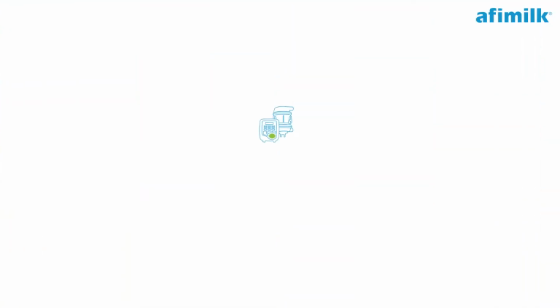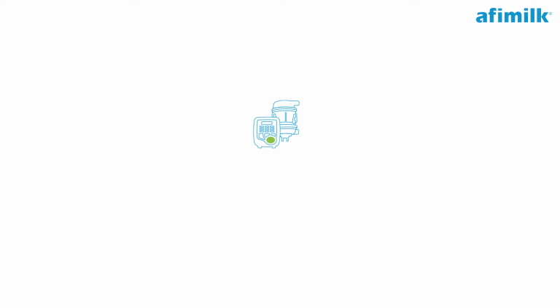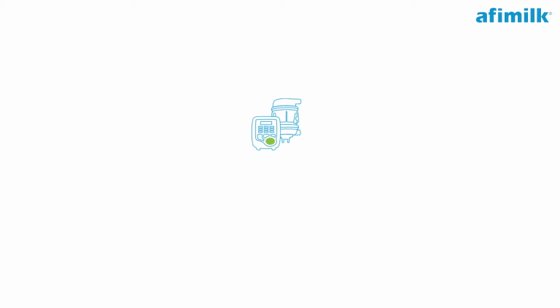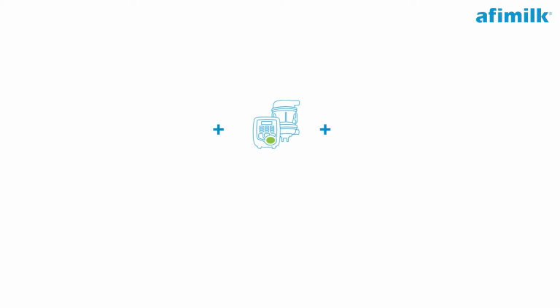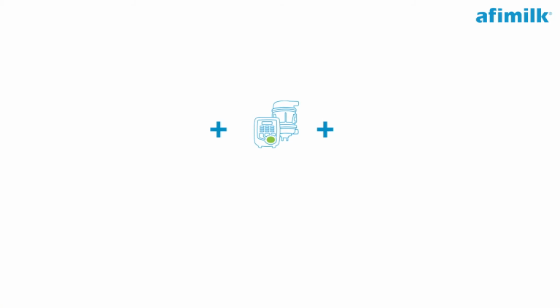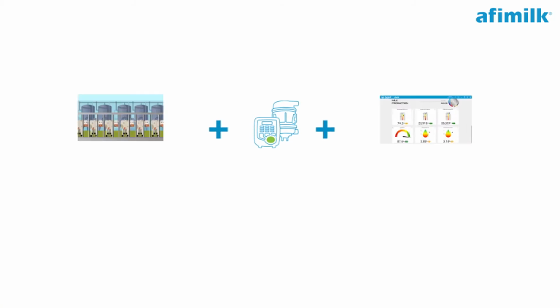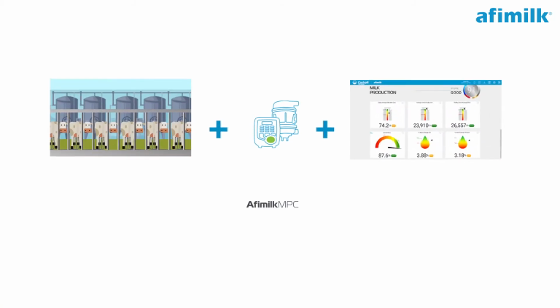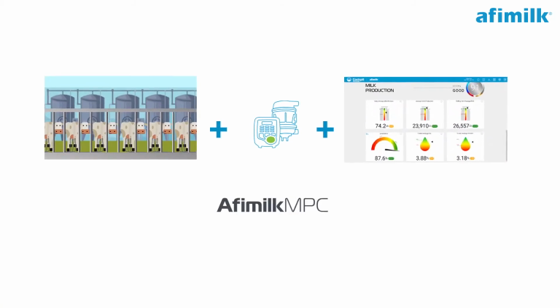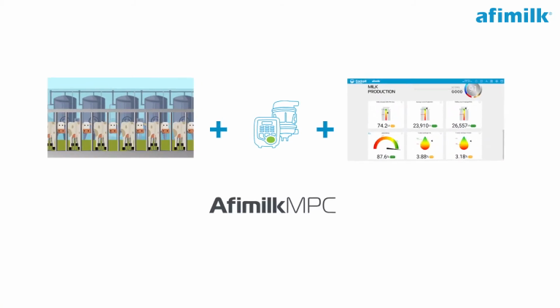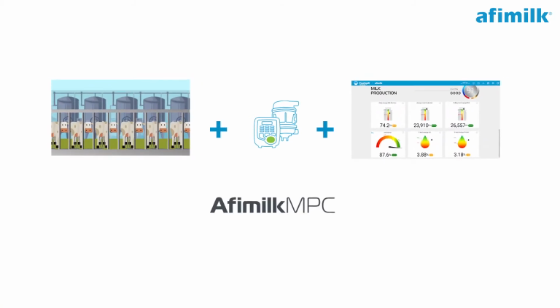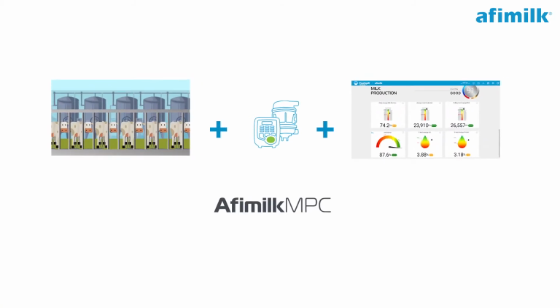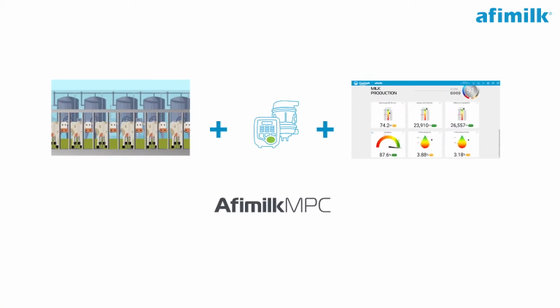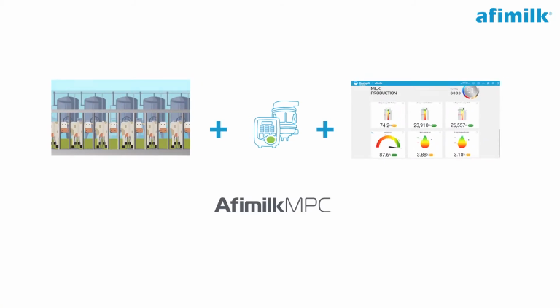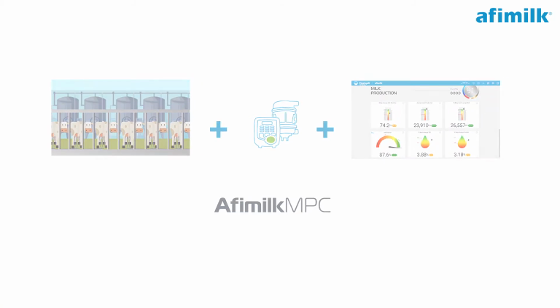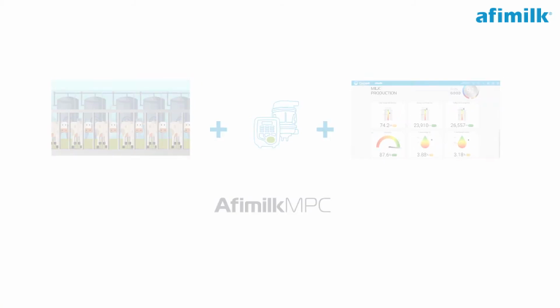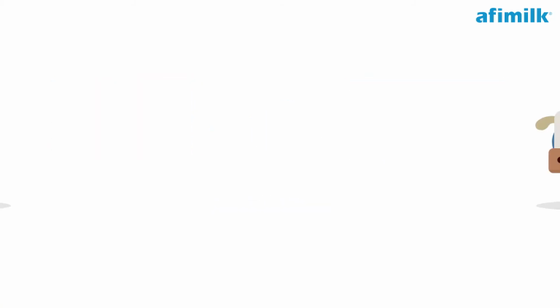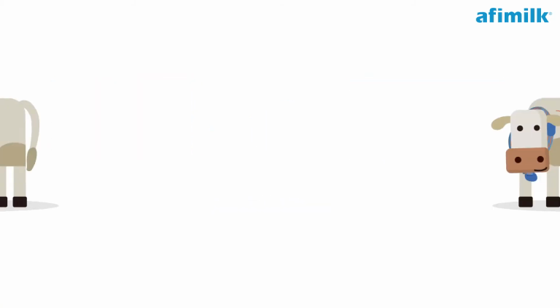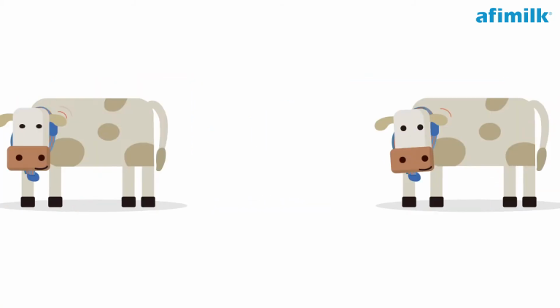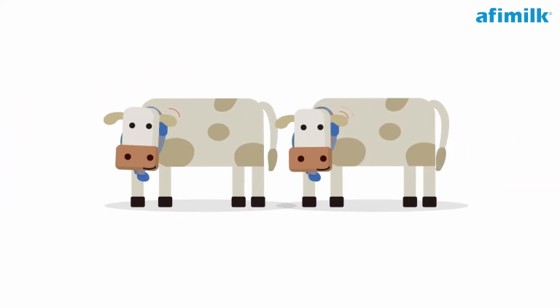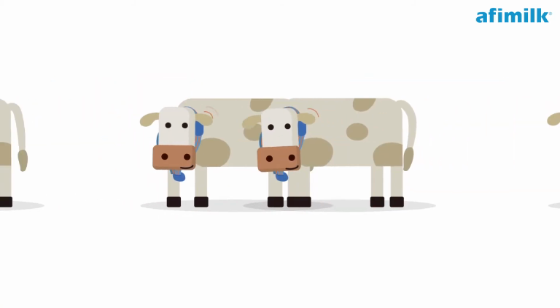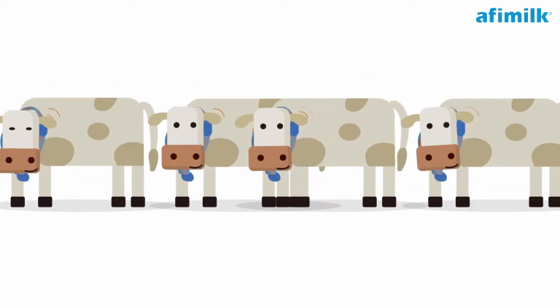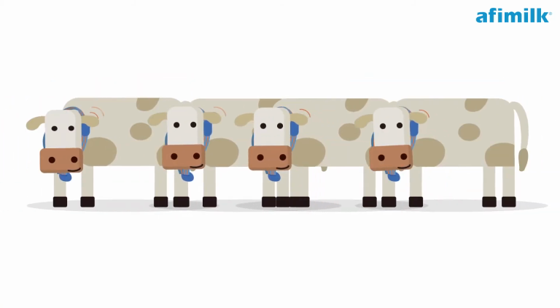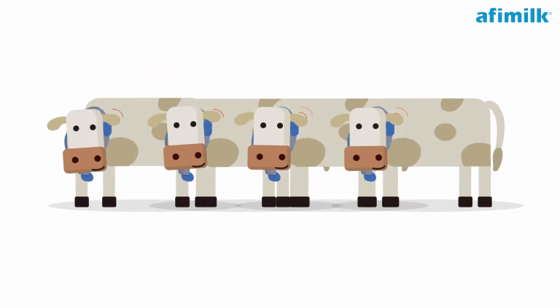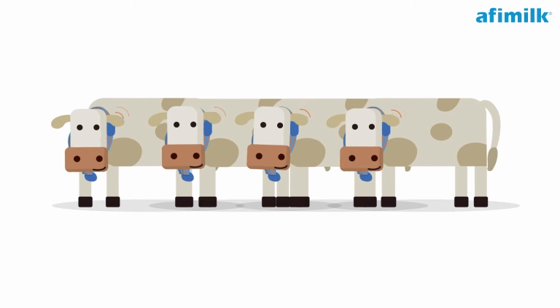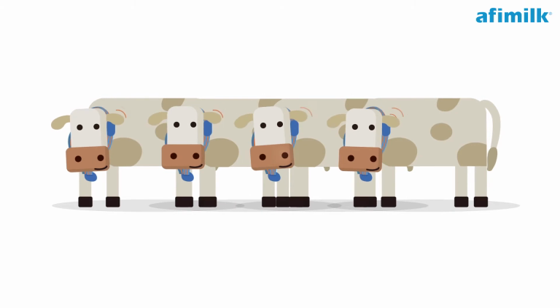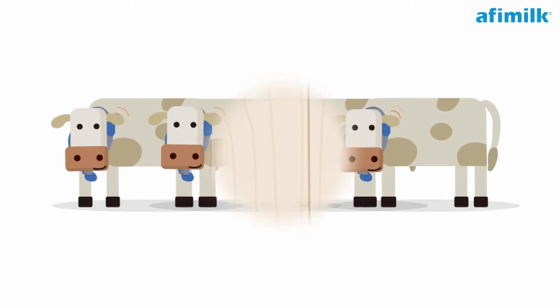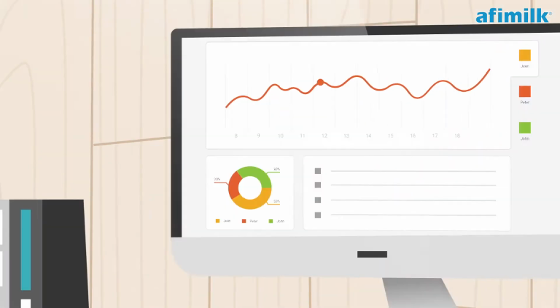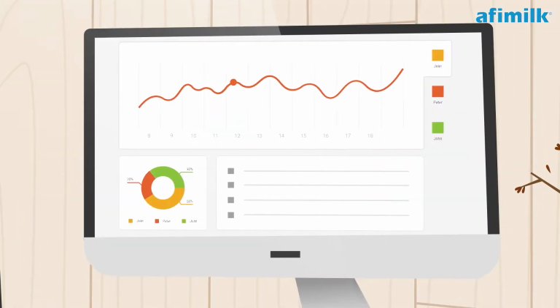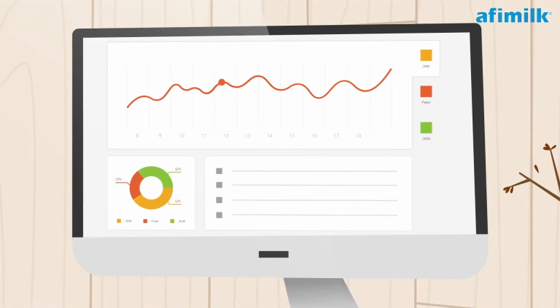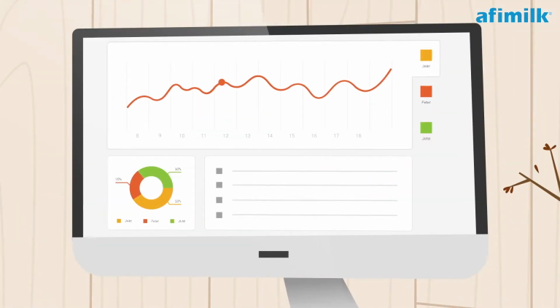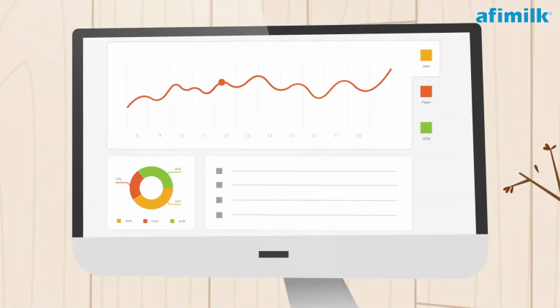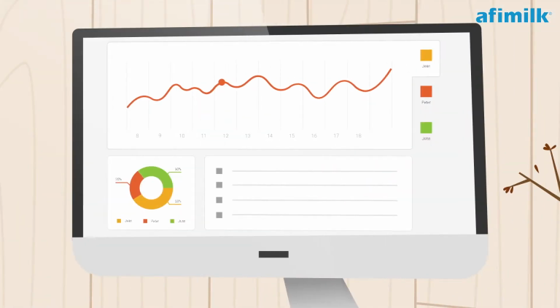A couple of years ago they invested in parlor automation and also placed a sensor on every cow. They use it intensively.